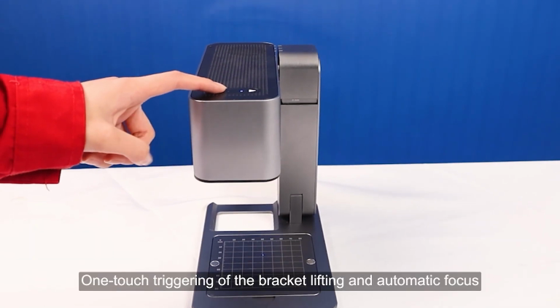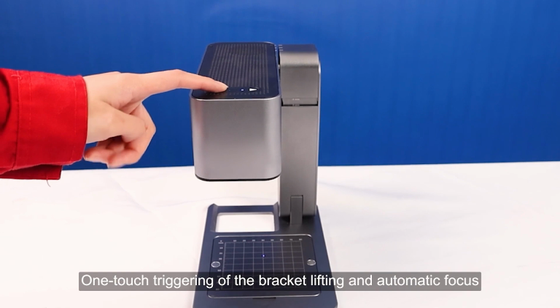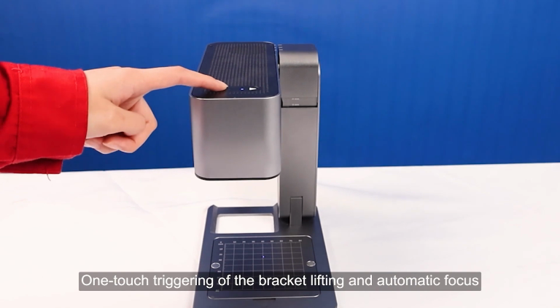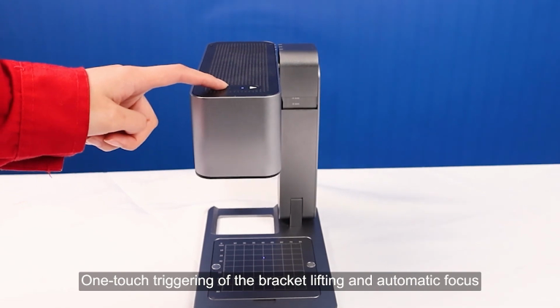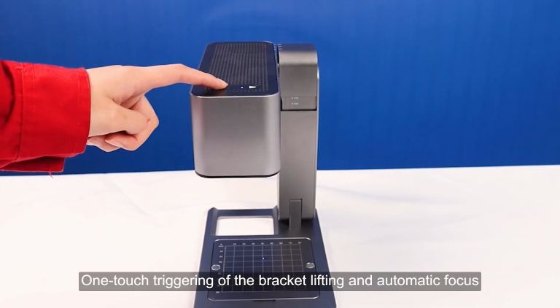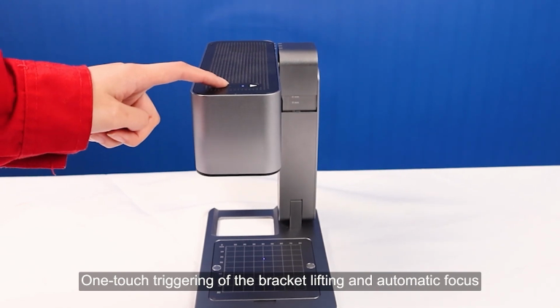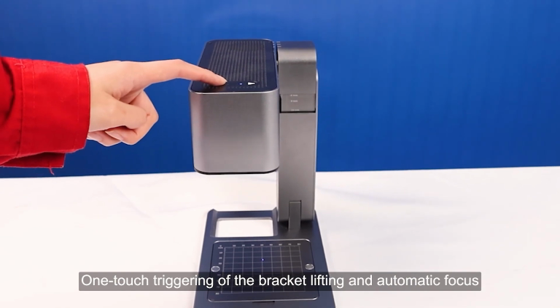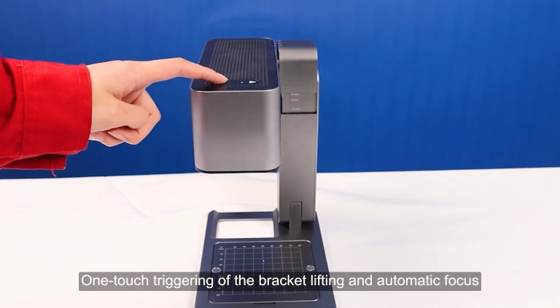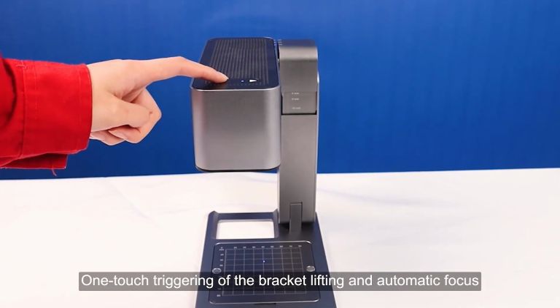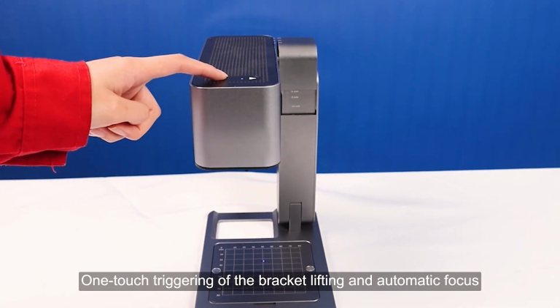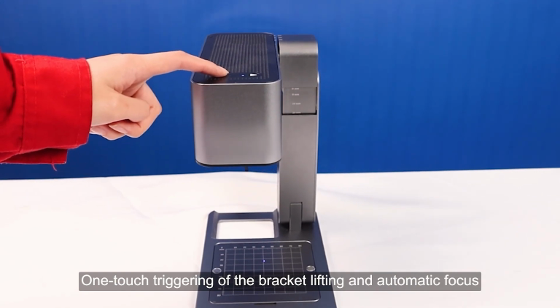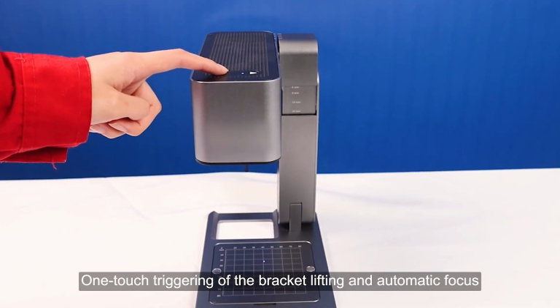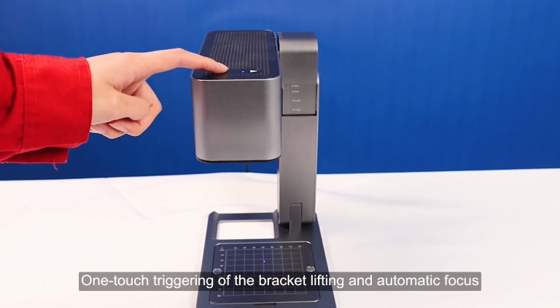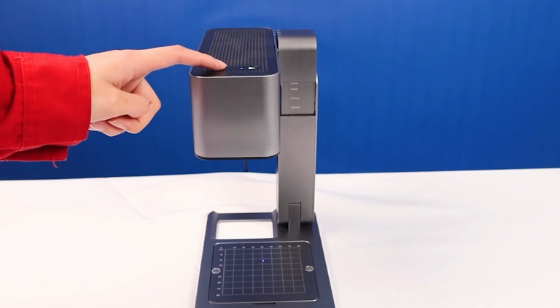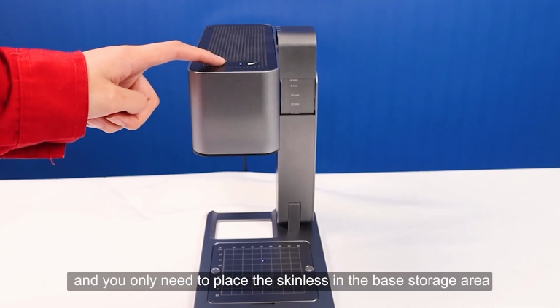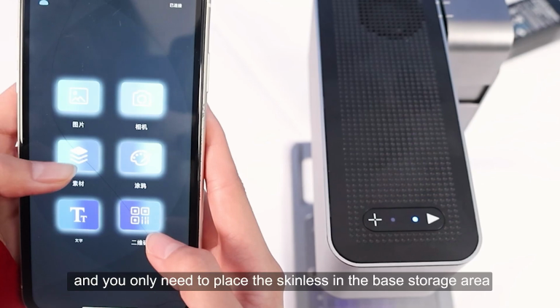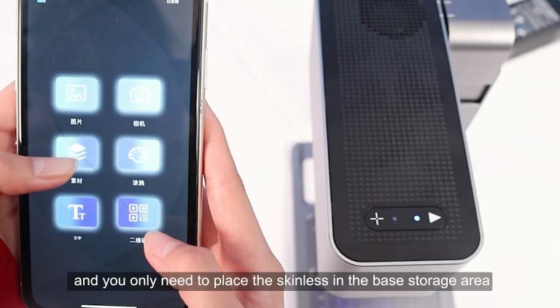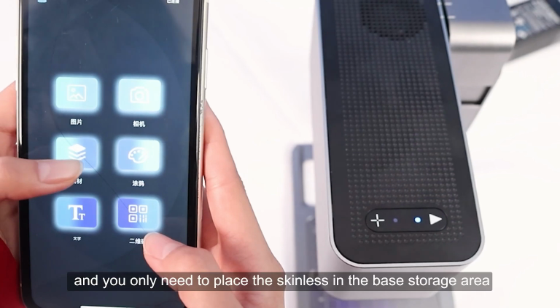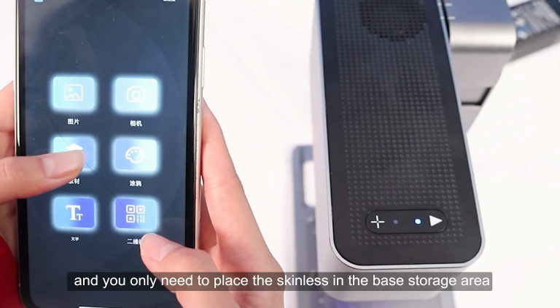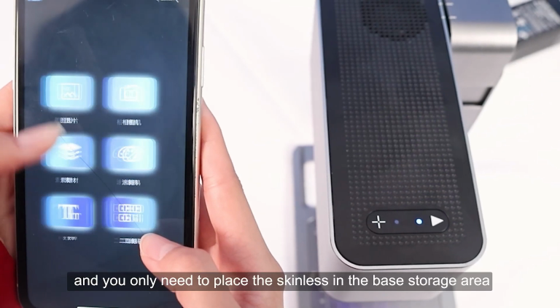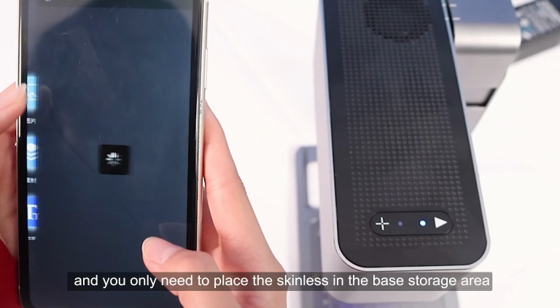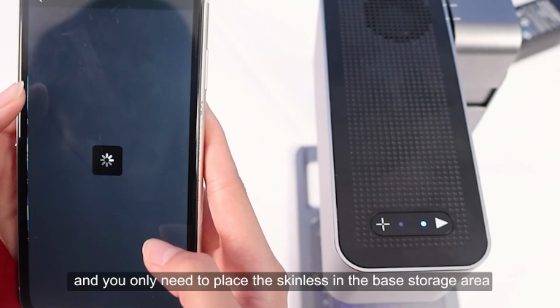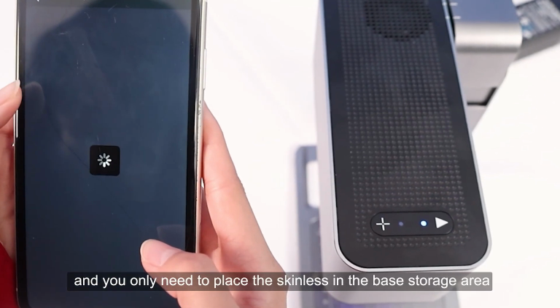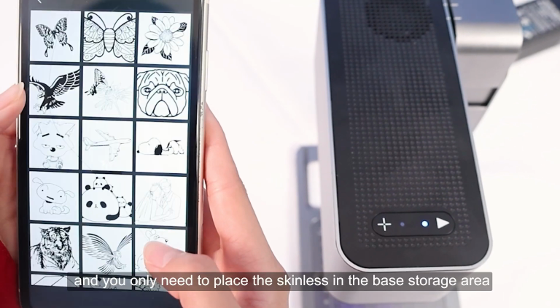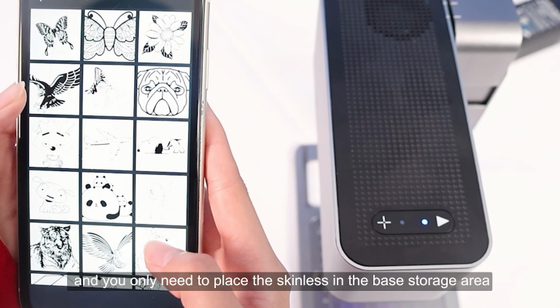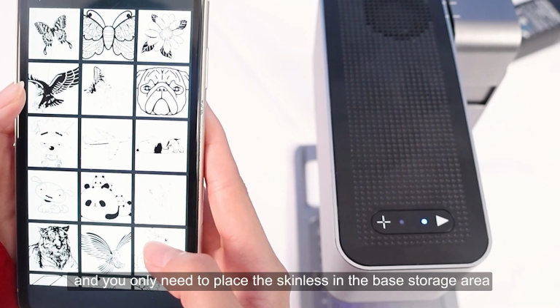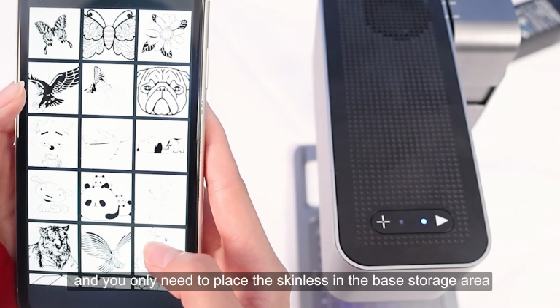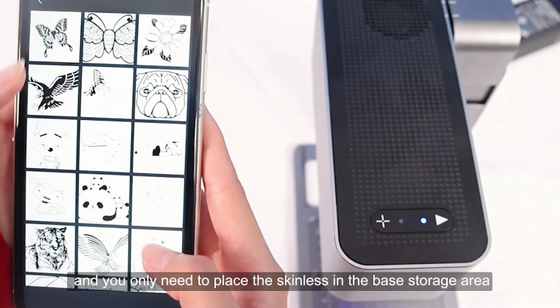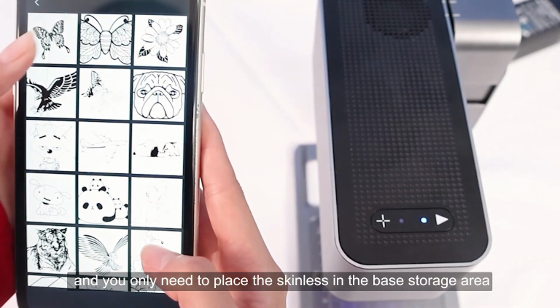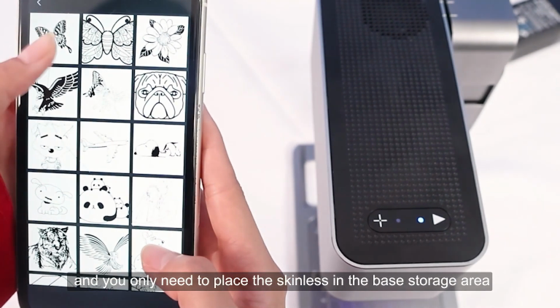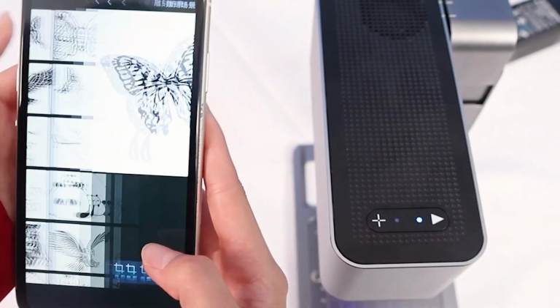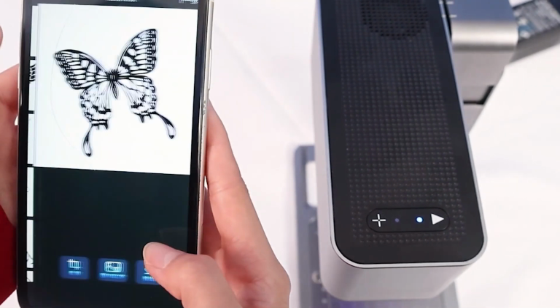One touch triggering of the bracket lifting and automatic focus, and you only need to place the items in the base storage area.